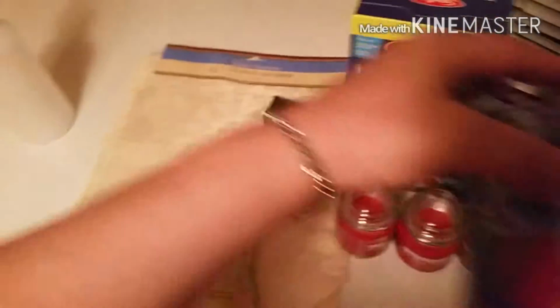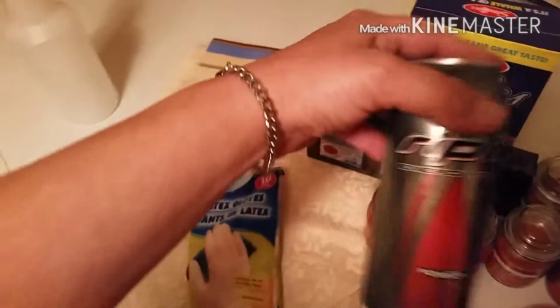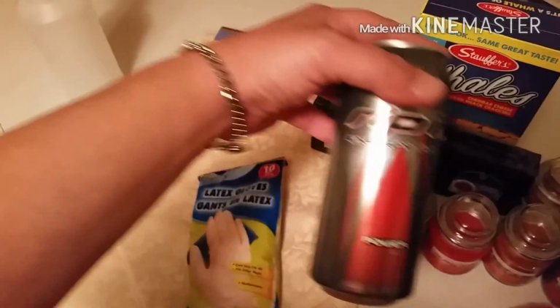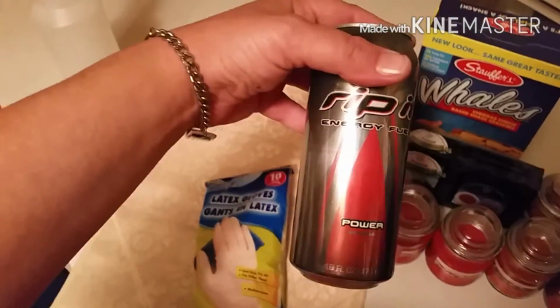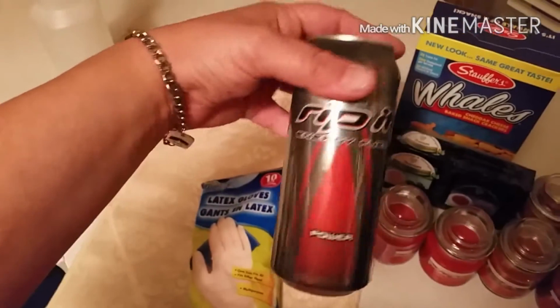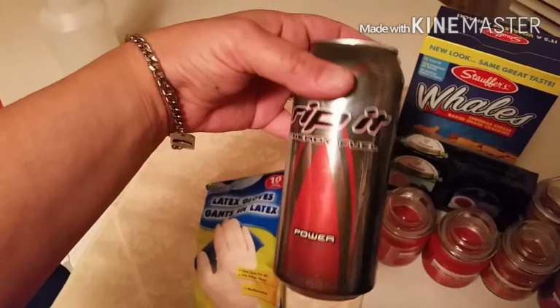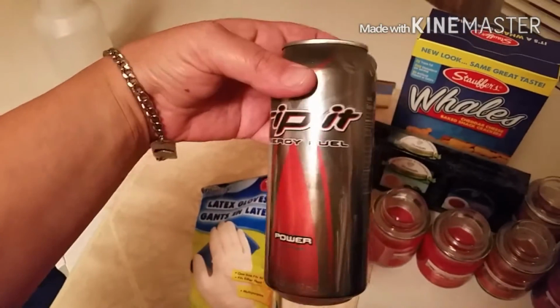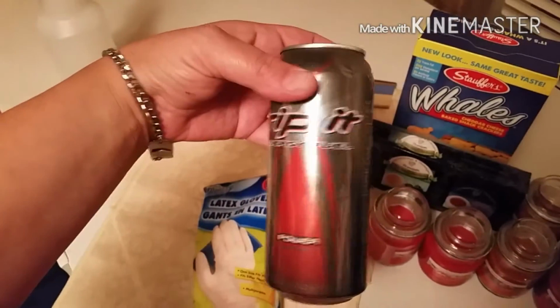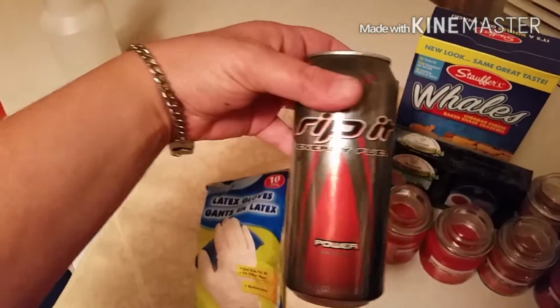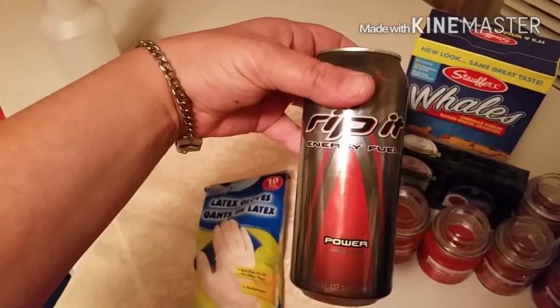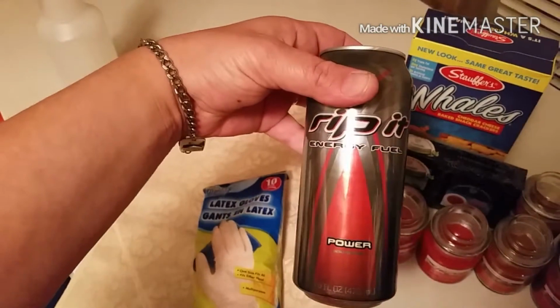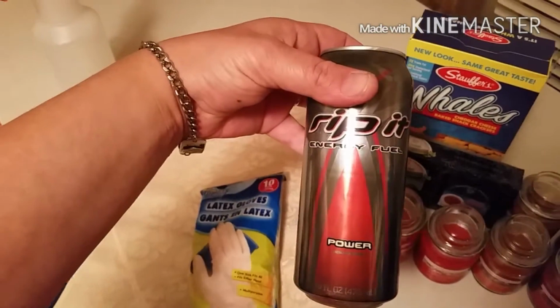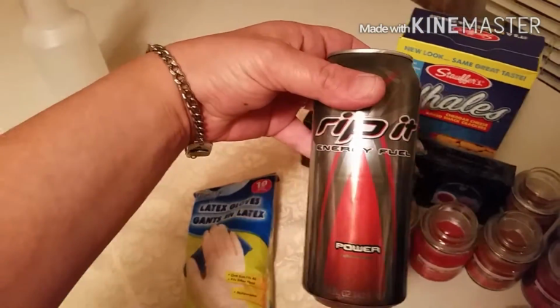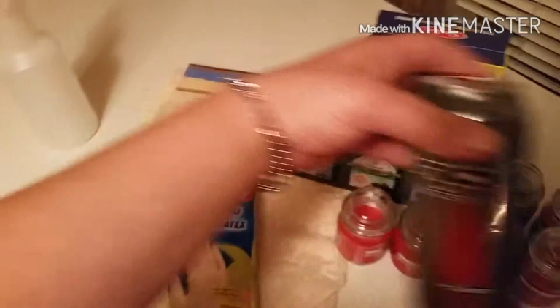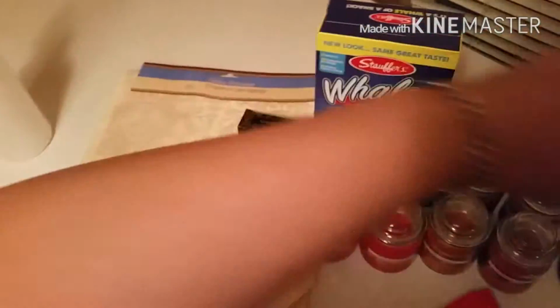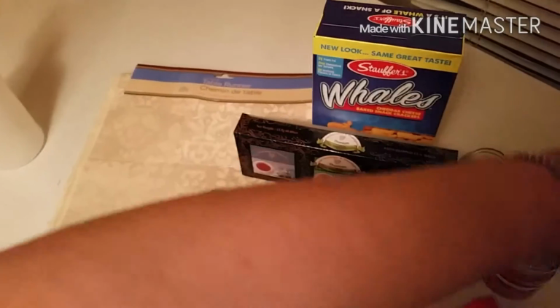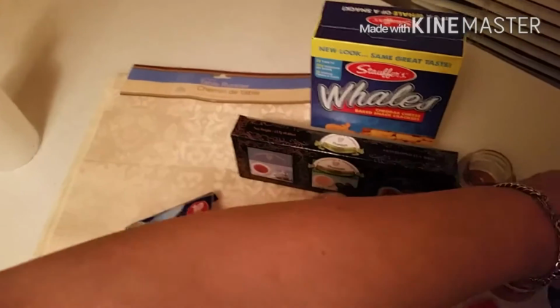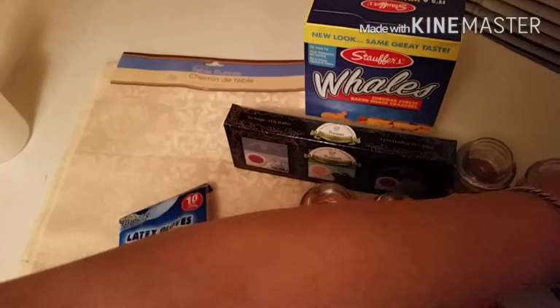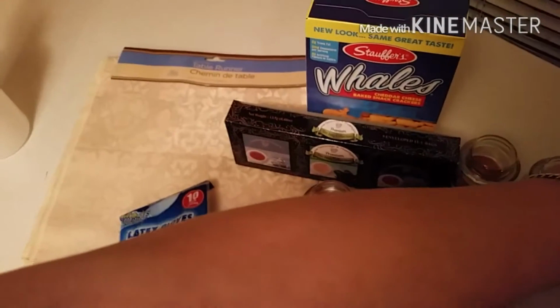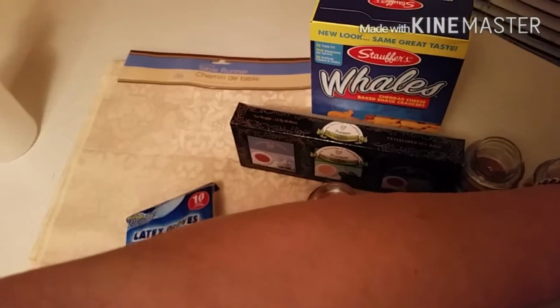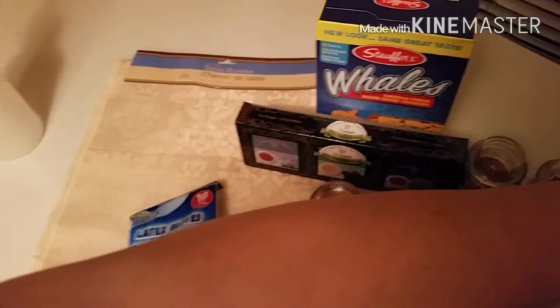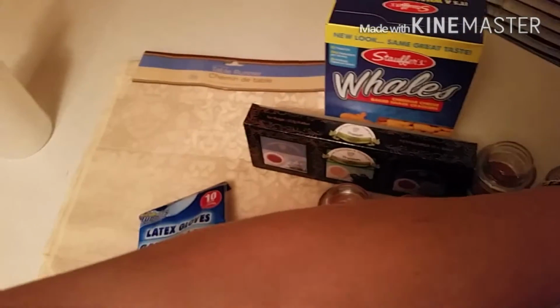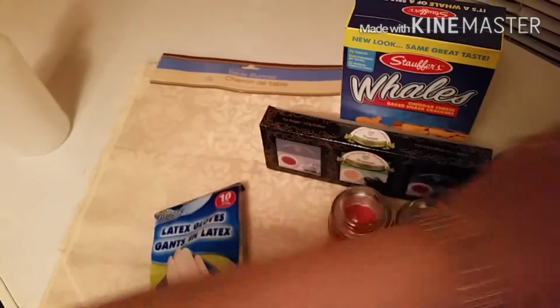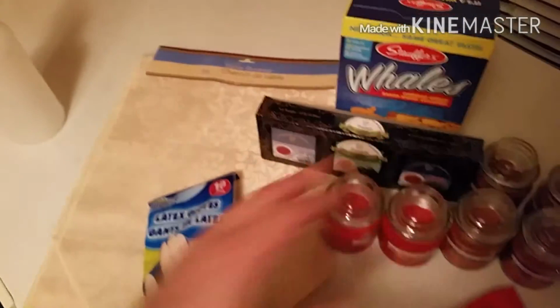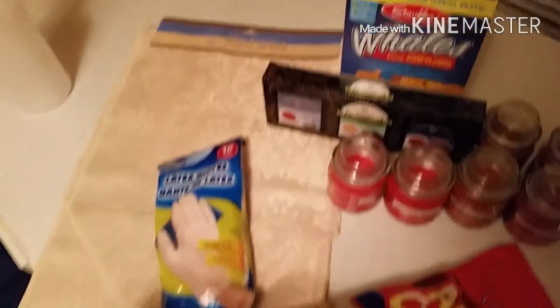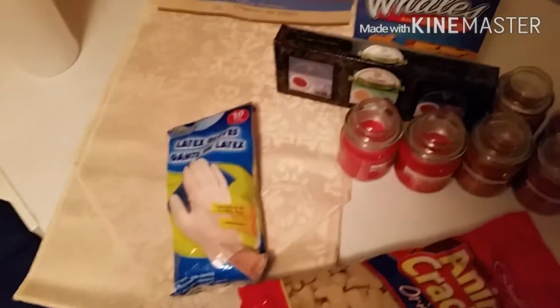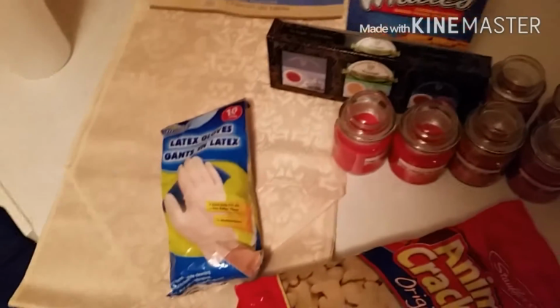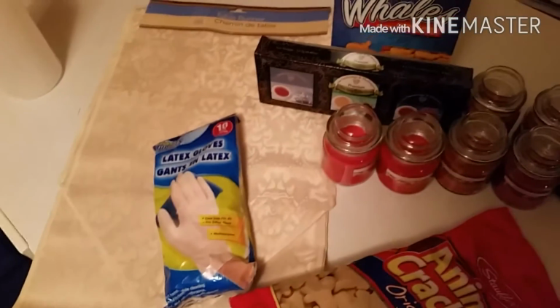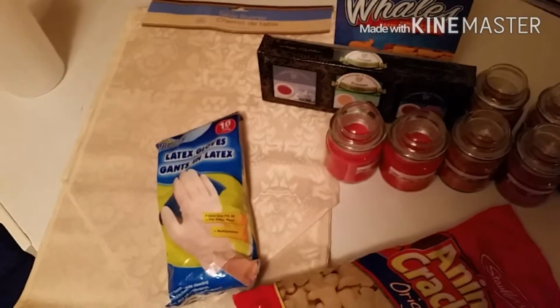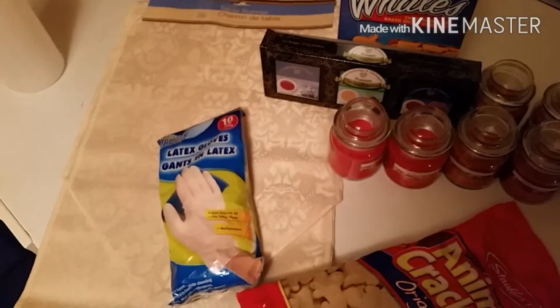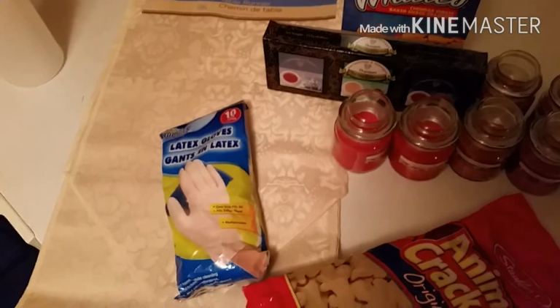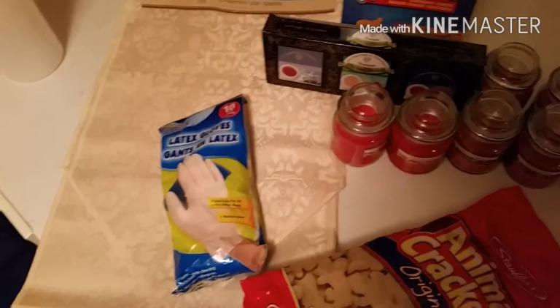And then my husband got a rip-it. That's all for our haul.